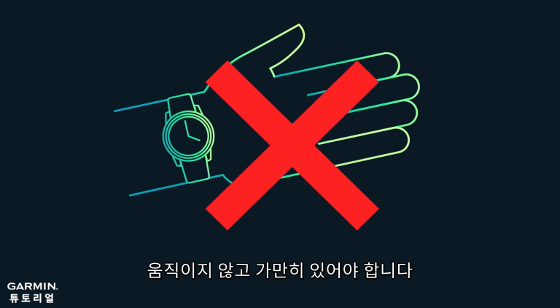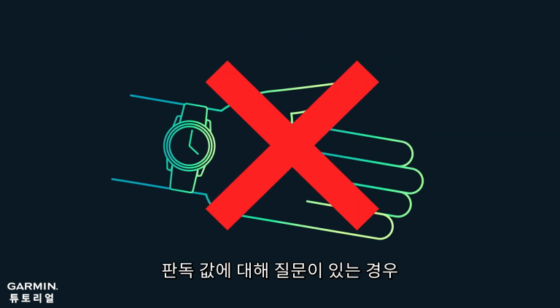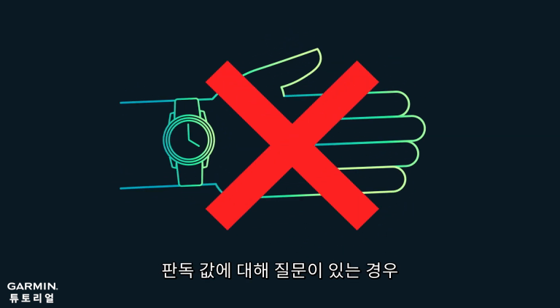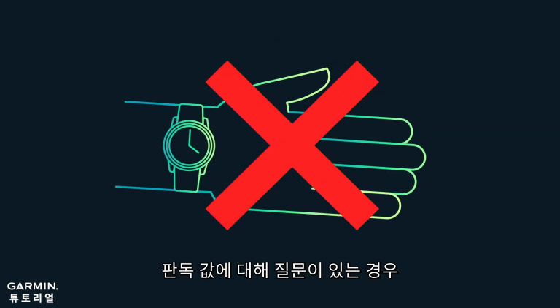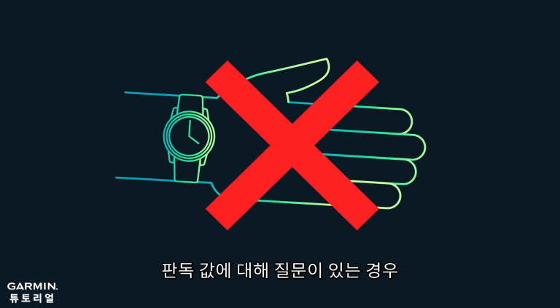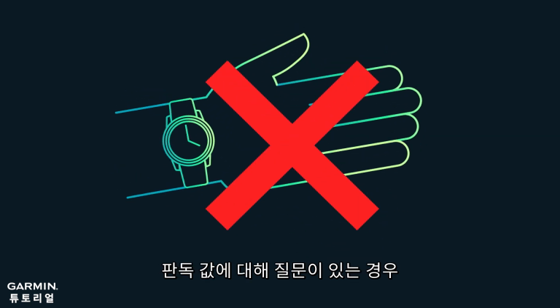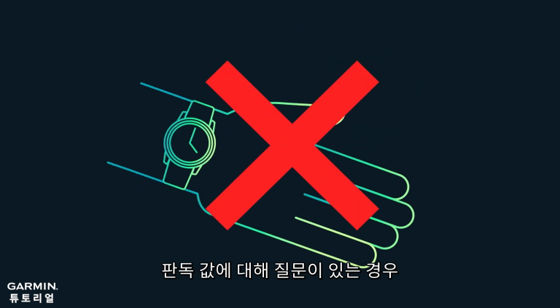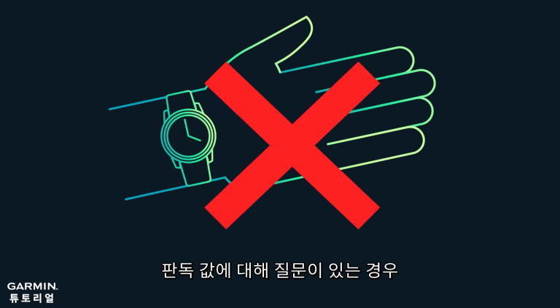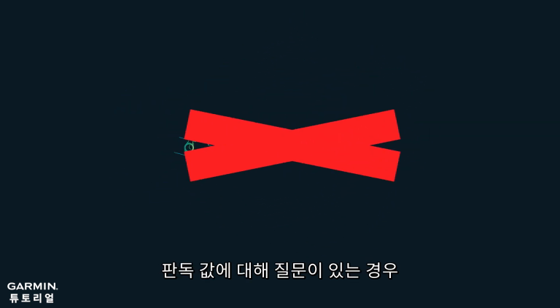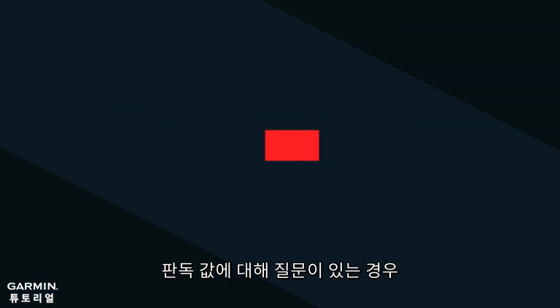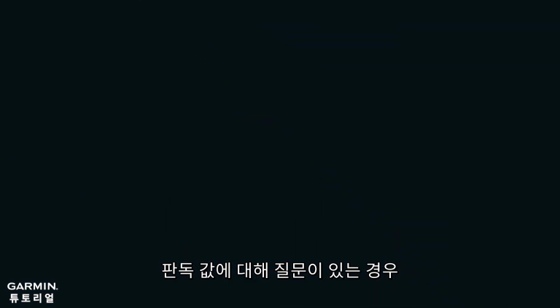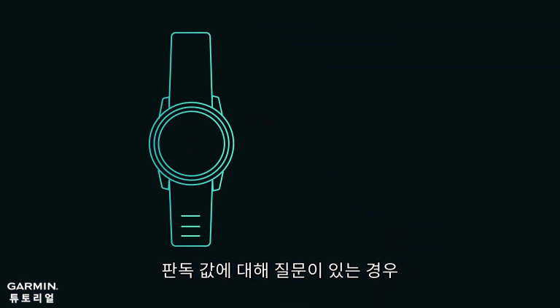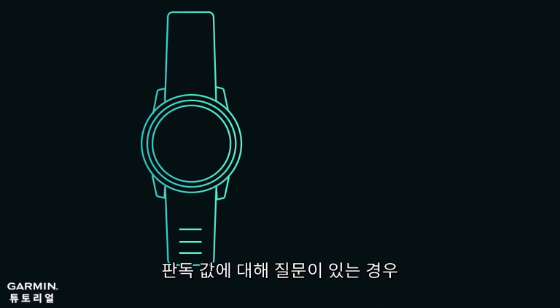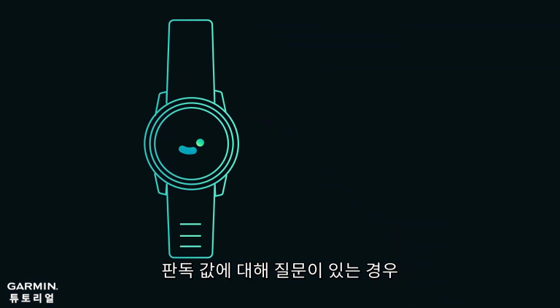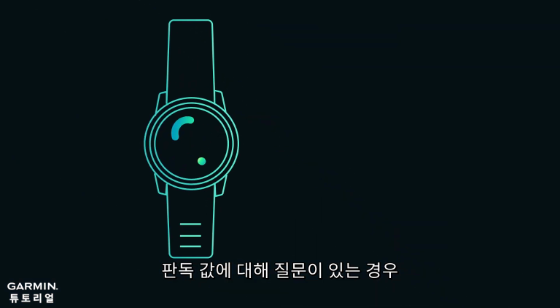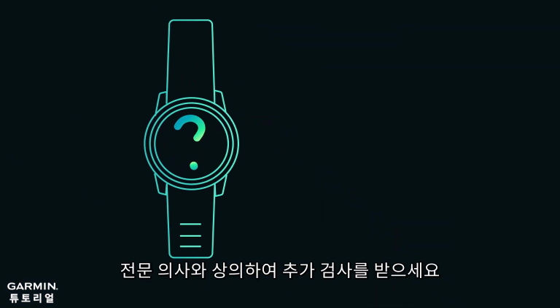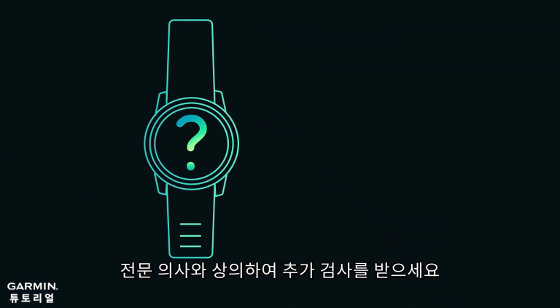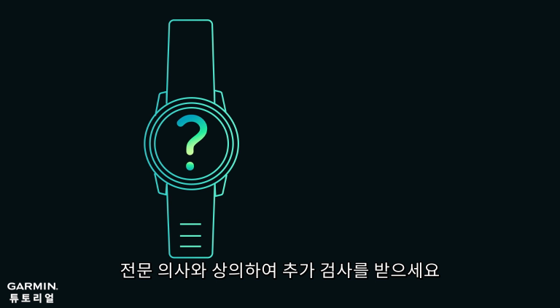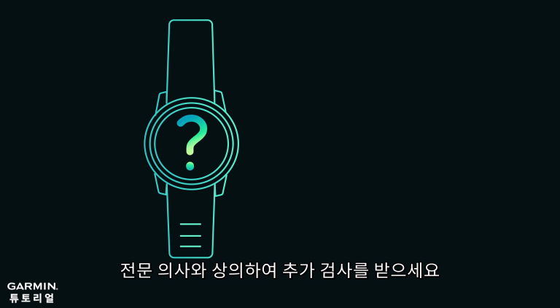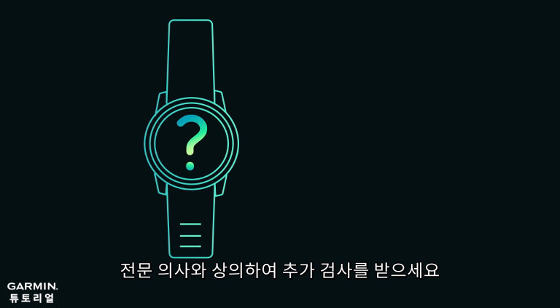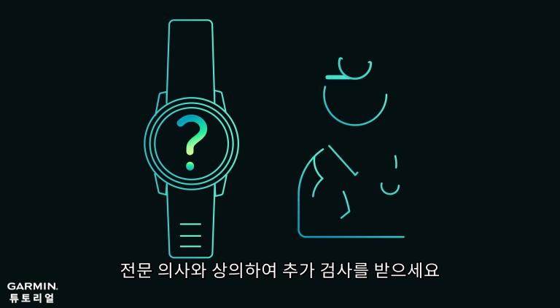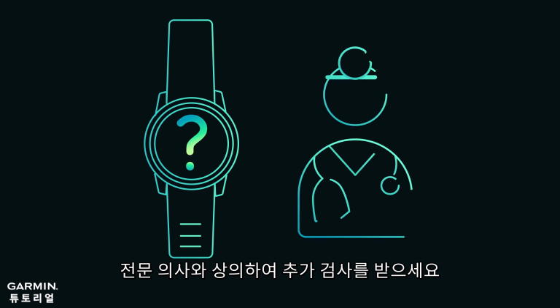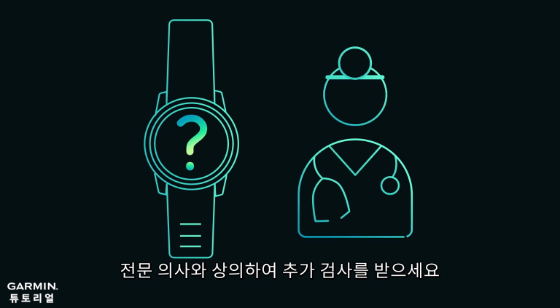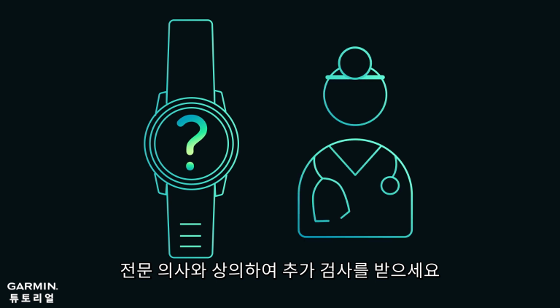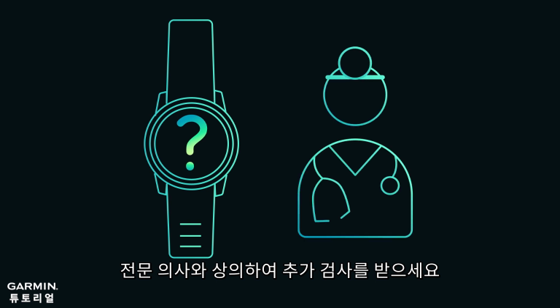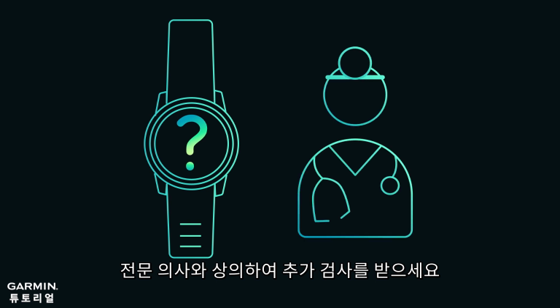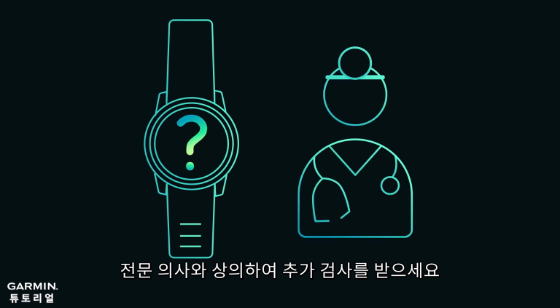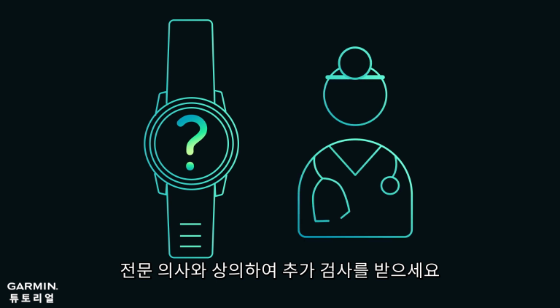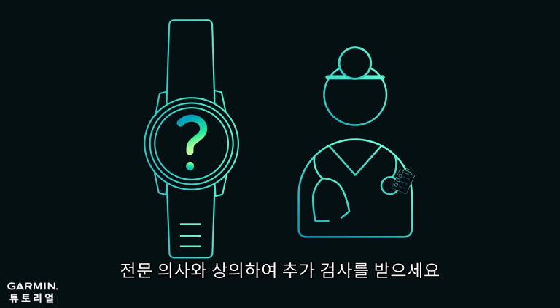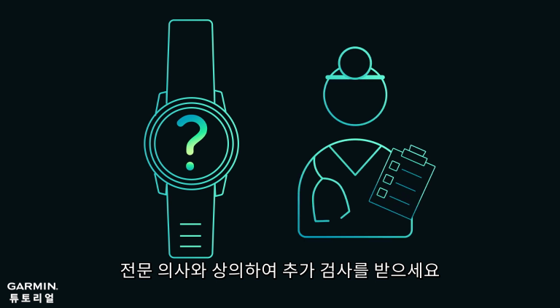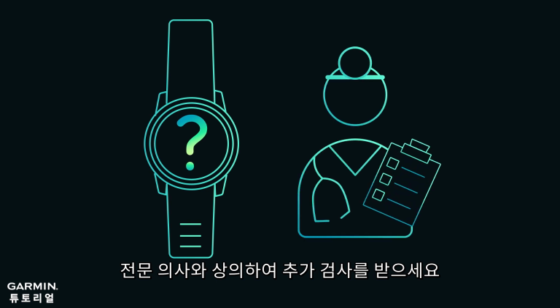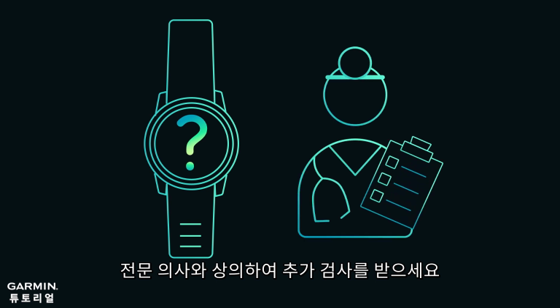If you have any questions about the readings, it is recommended to consult a professional doctor for a further check. Thank you for your time.